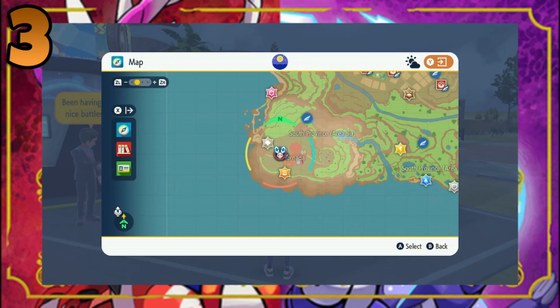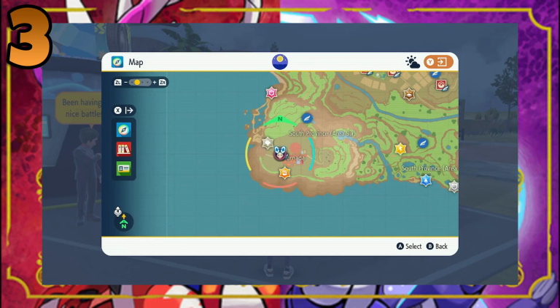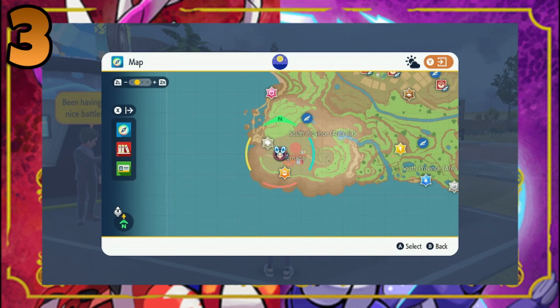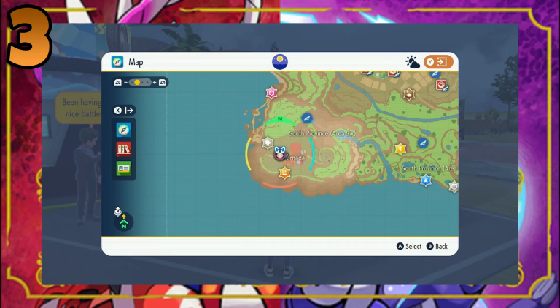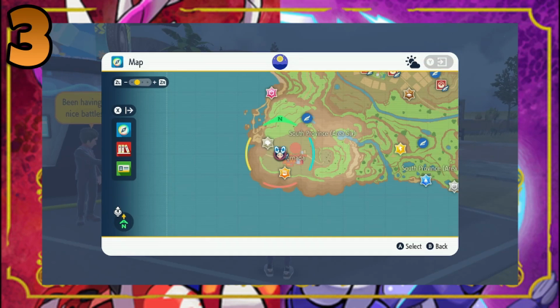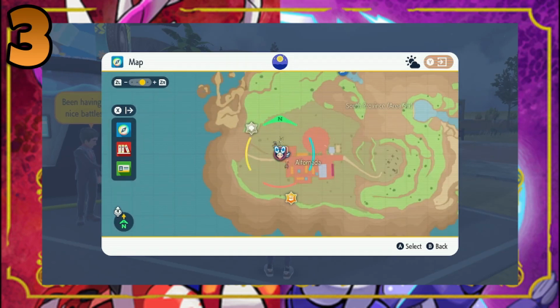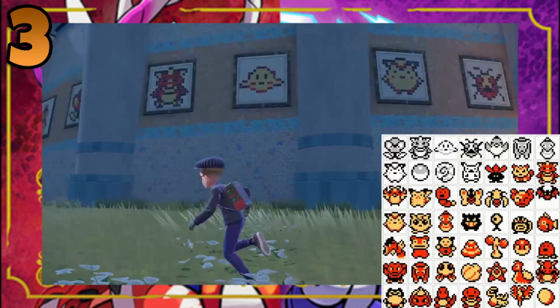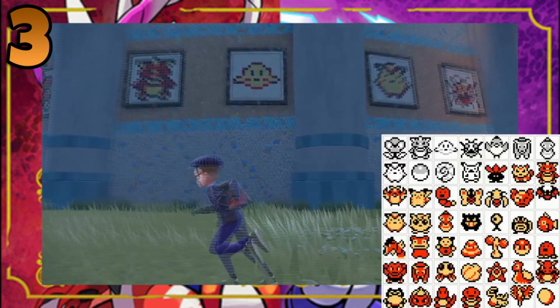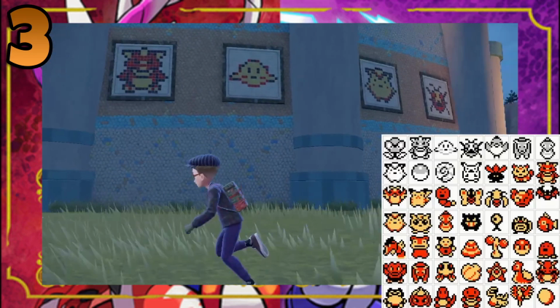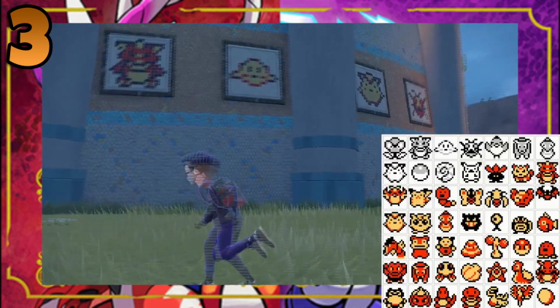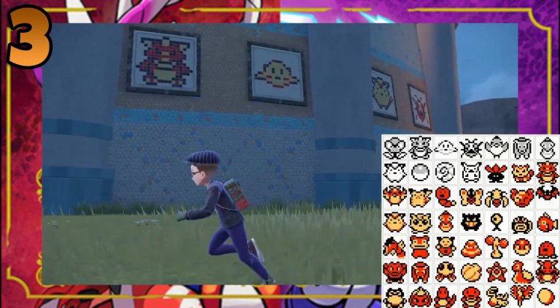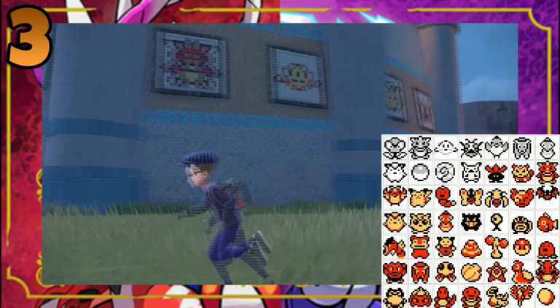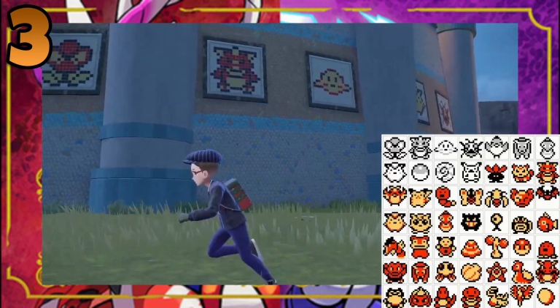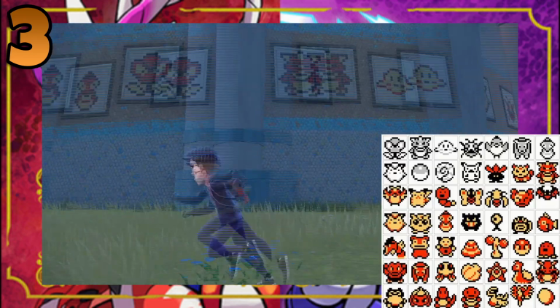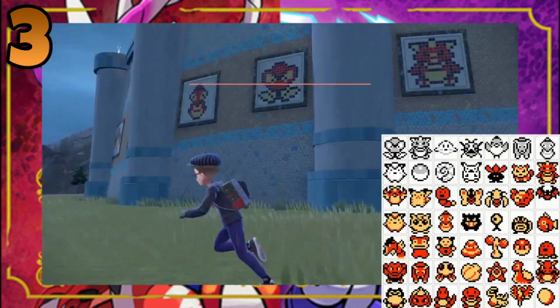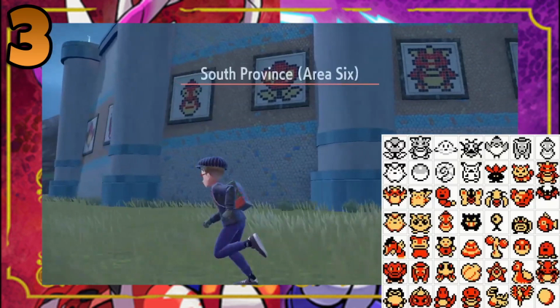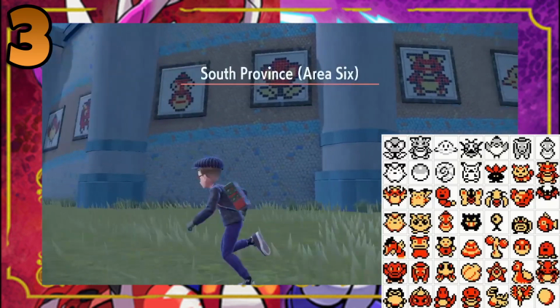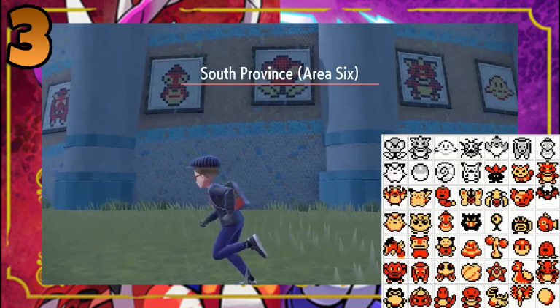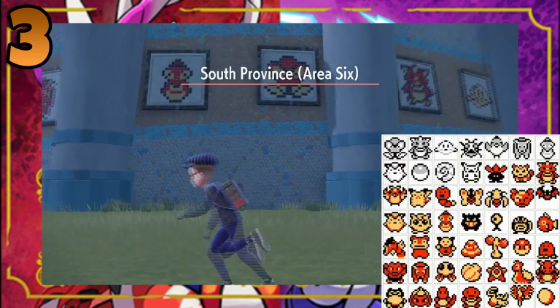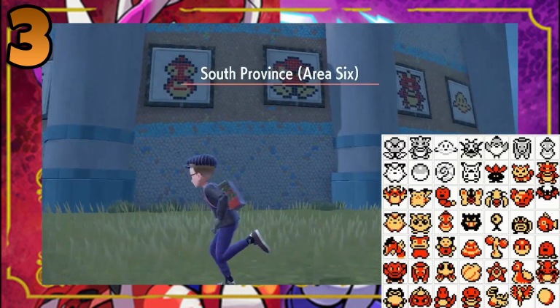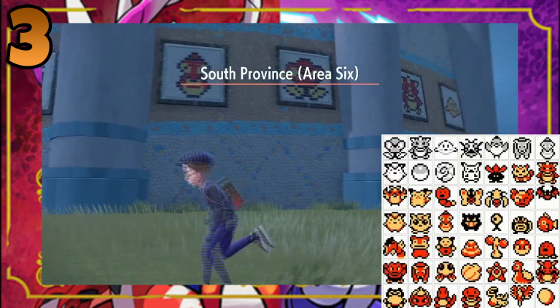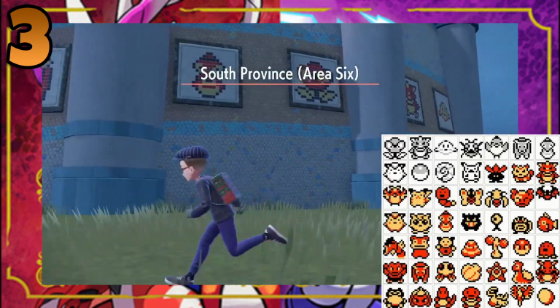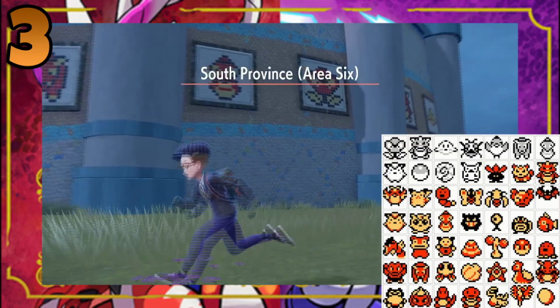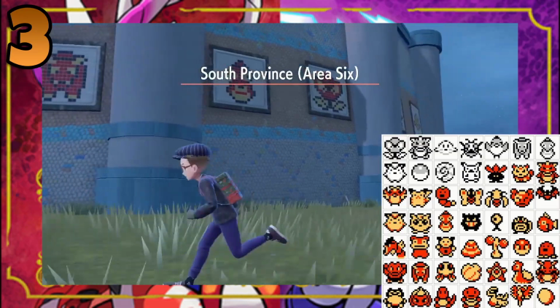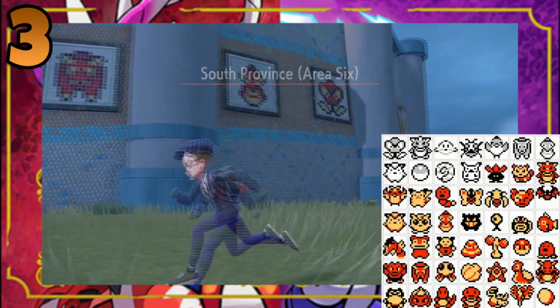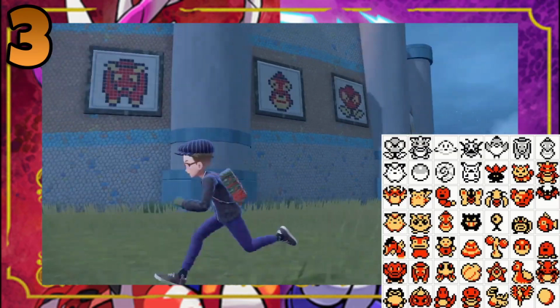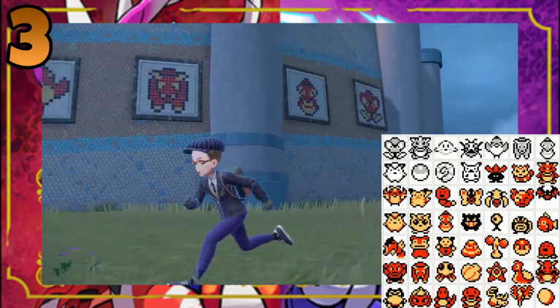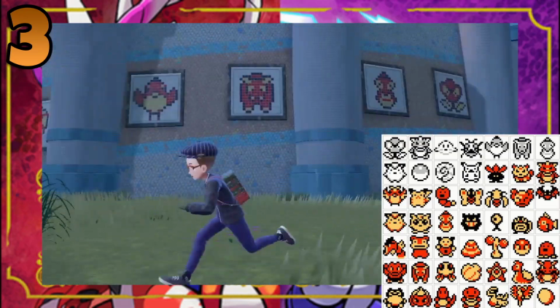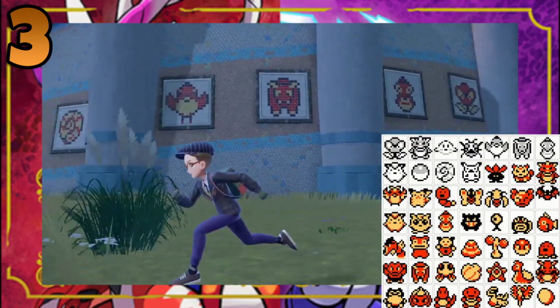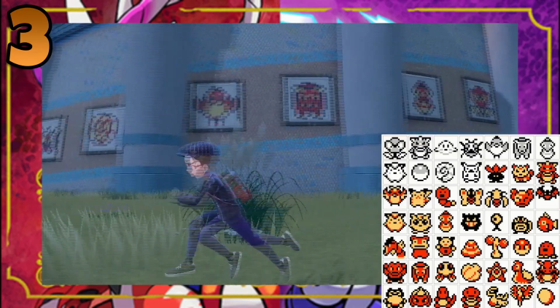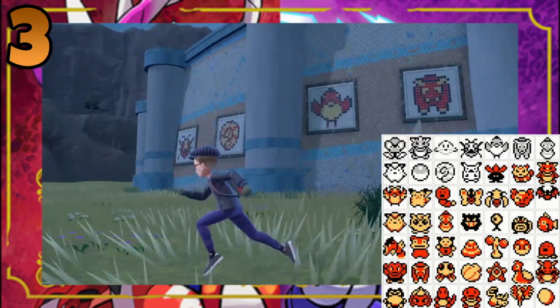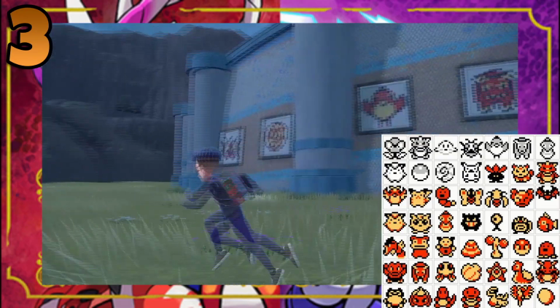If you head to Alfornada, the psychic gym town, and look at the building next to the gym, it has some of the Generation 1 box art sprites planted all around it.